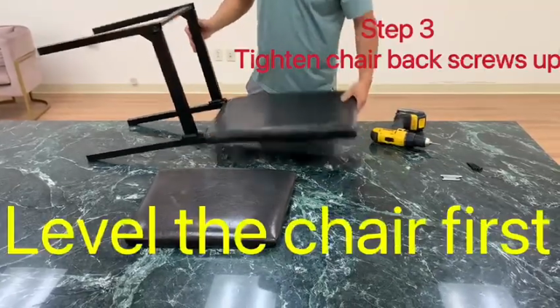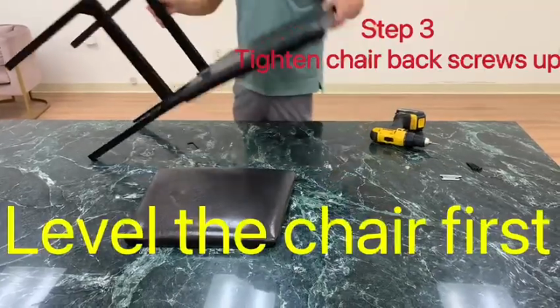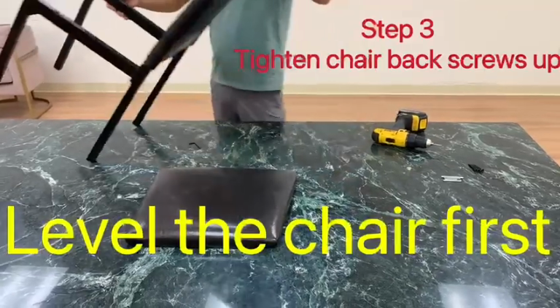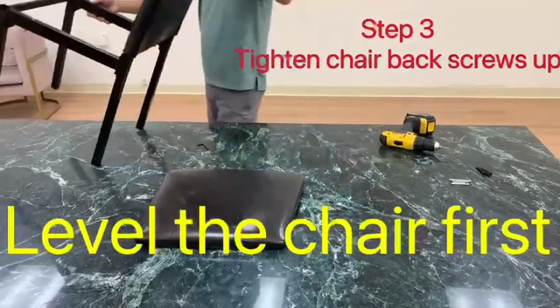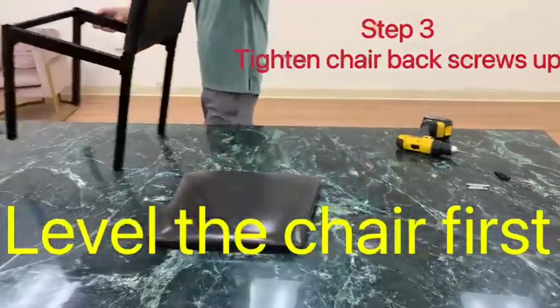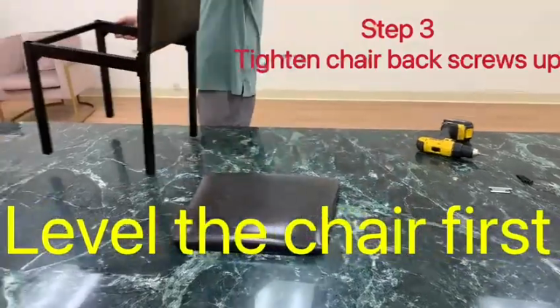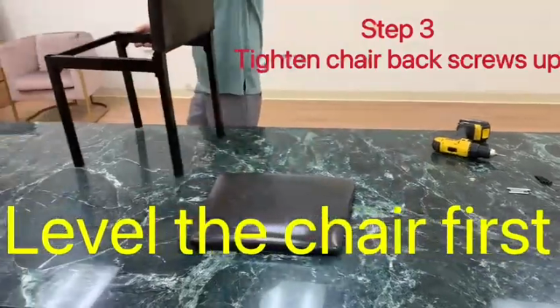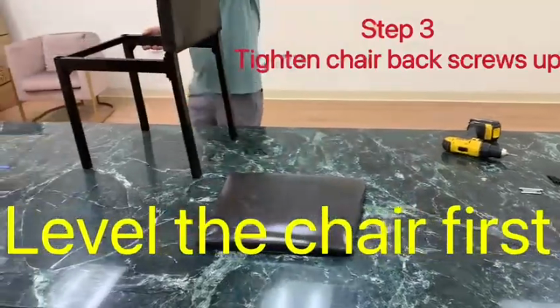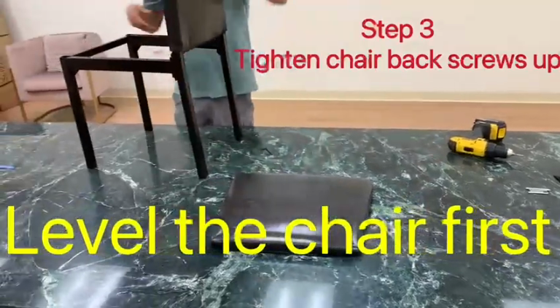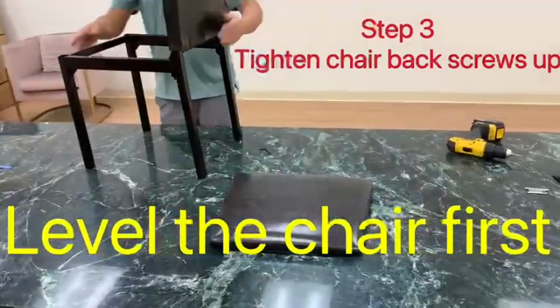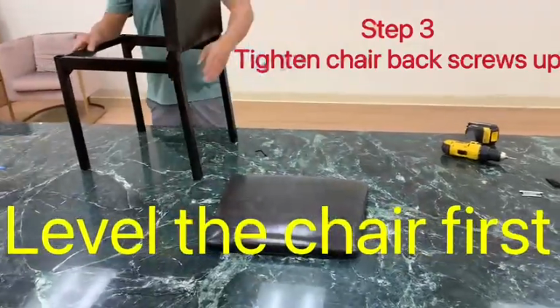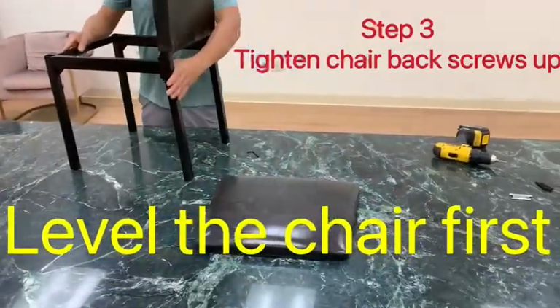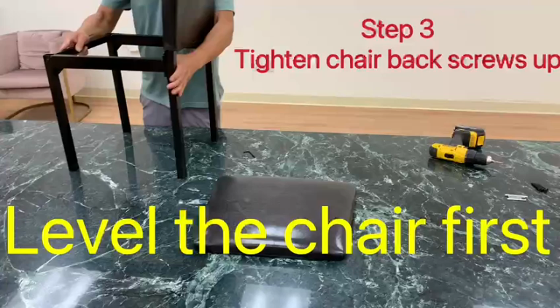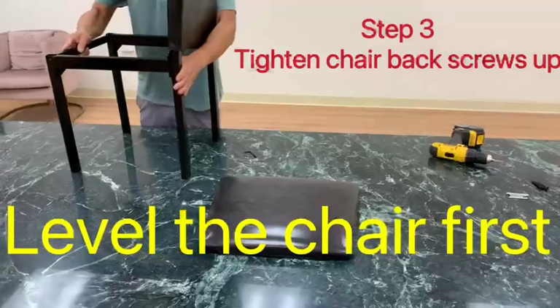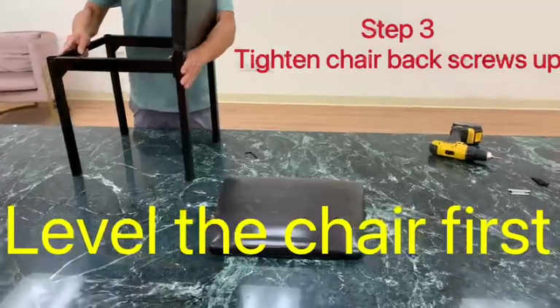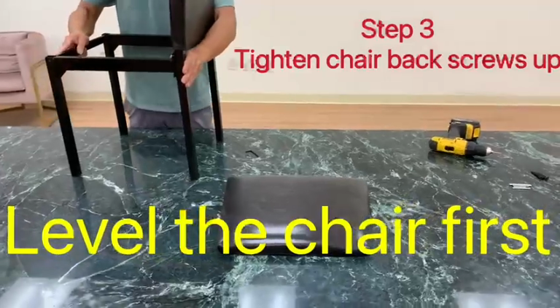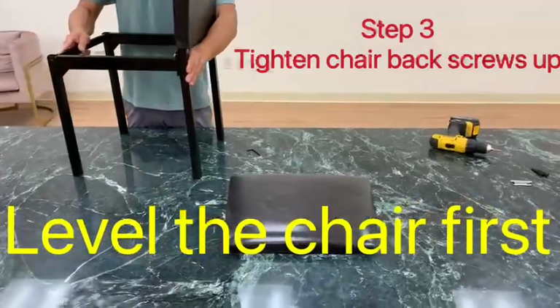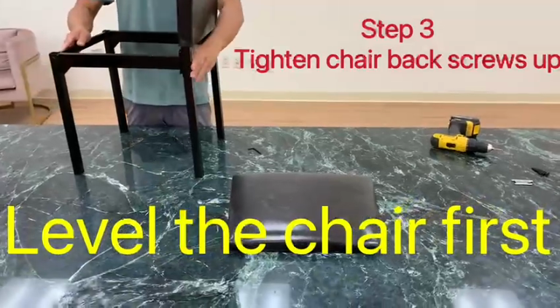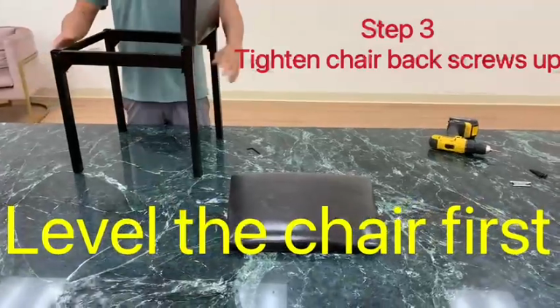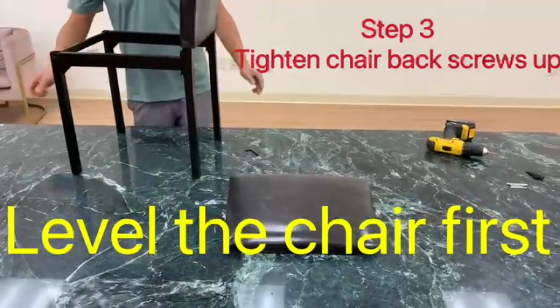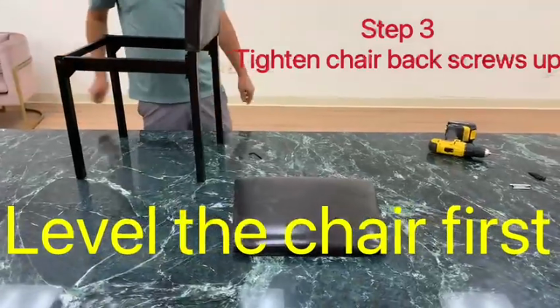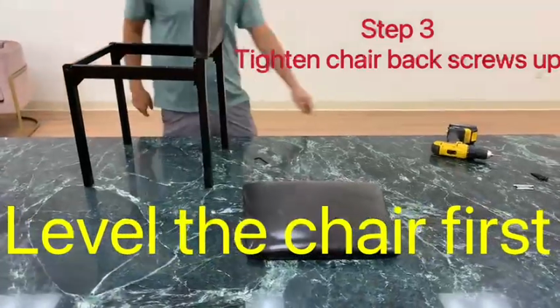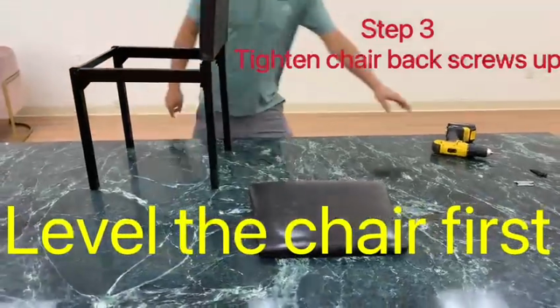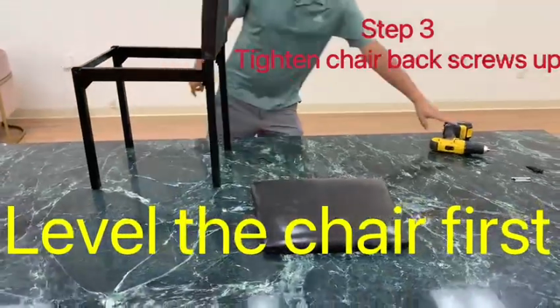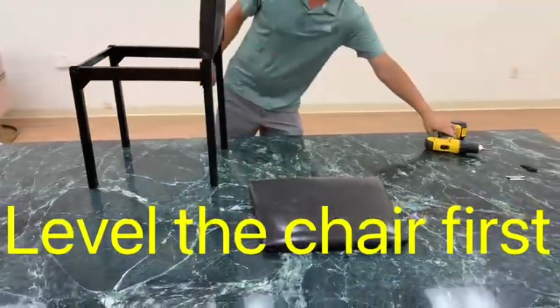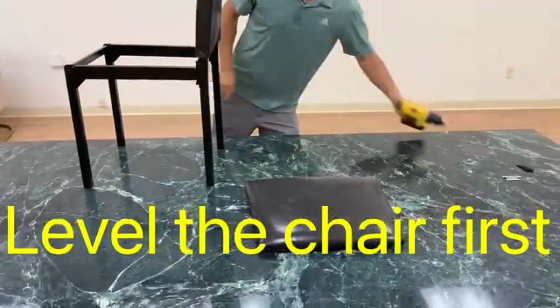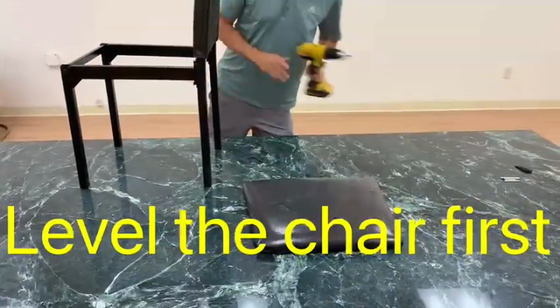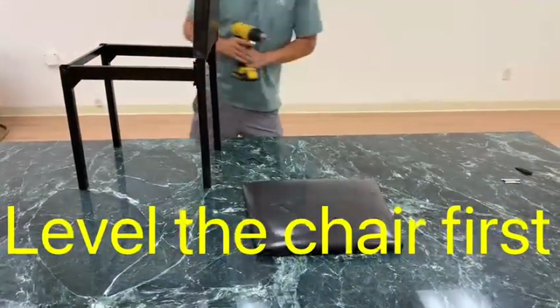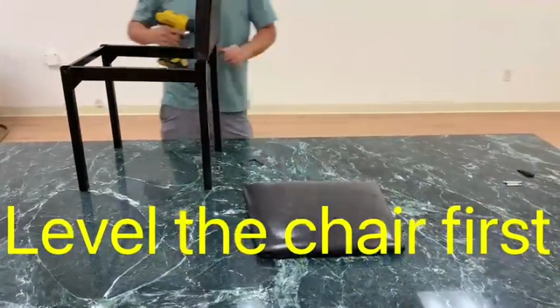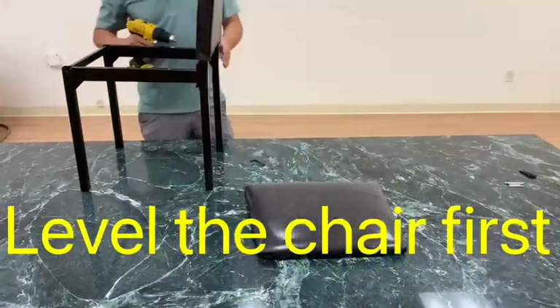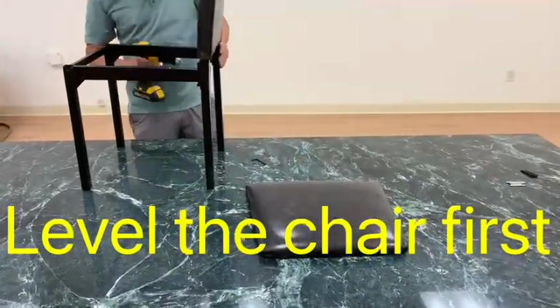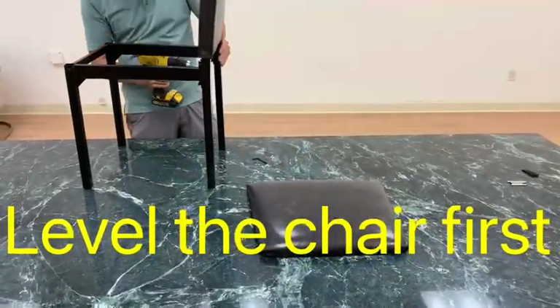When you tighten the back, make sure you put it on the floor first and then tighten them. That way you make sure everything is going to be level.